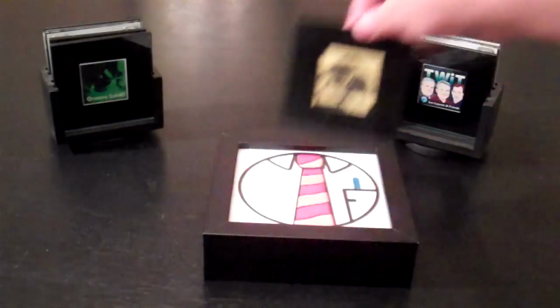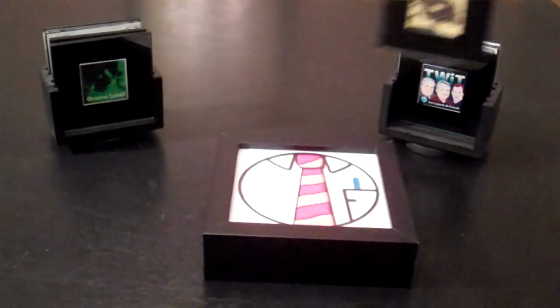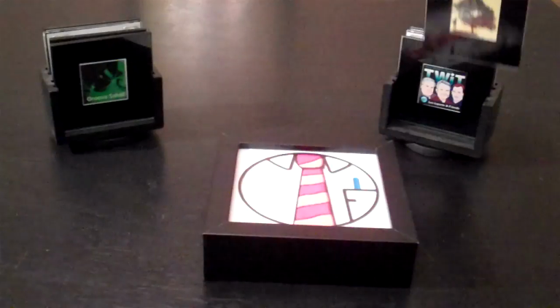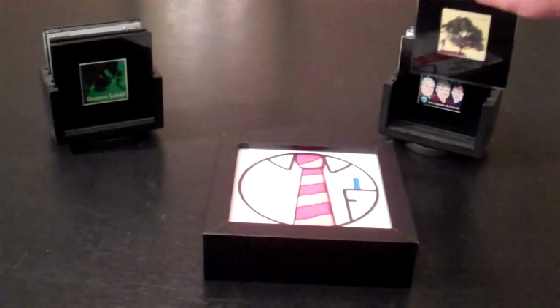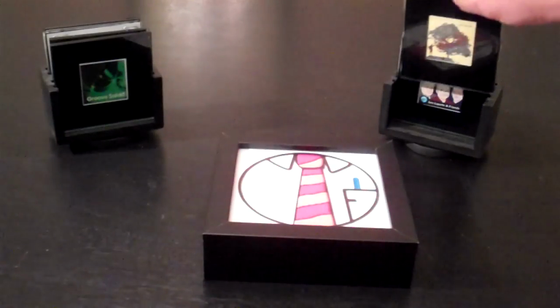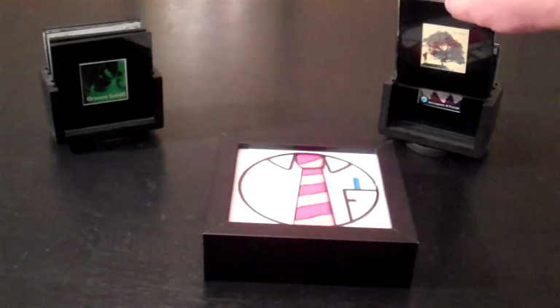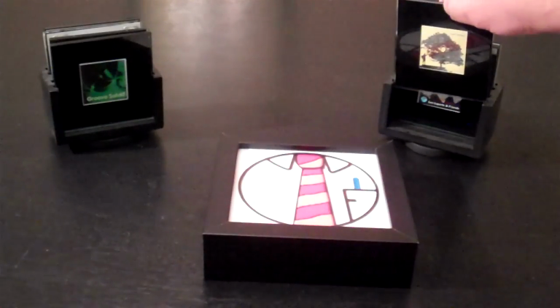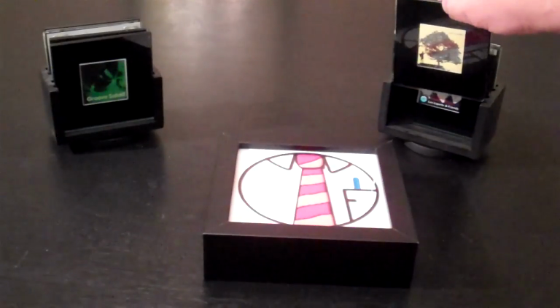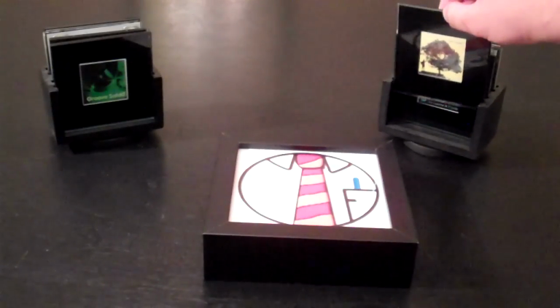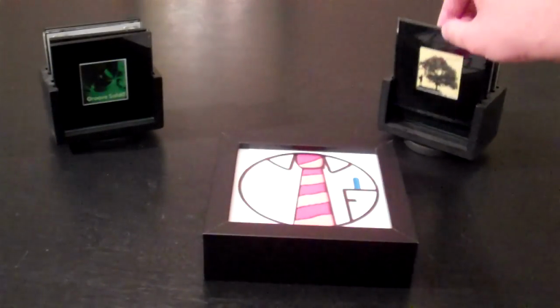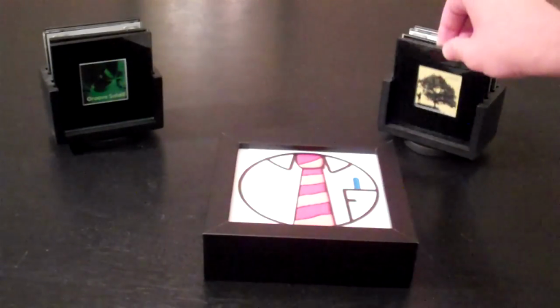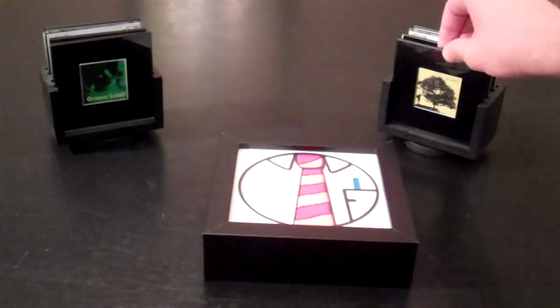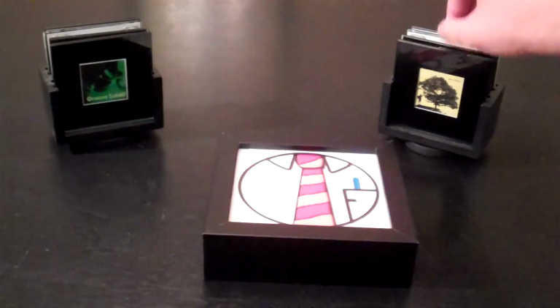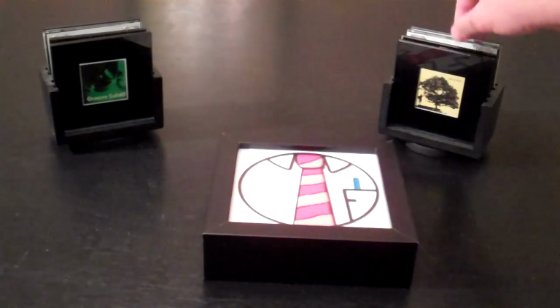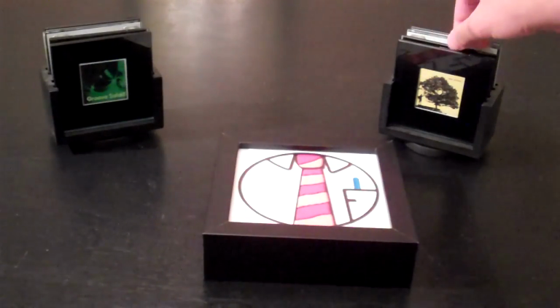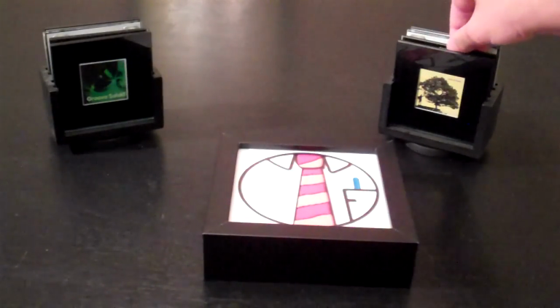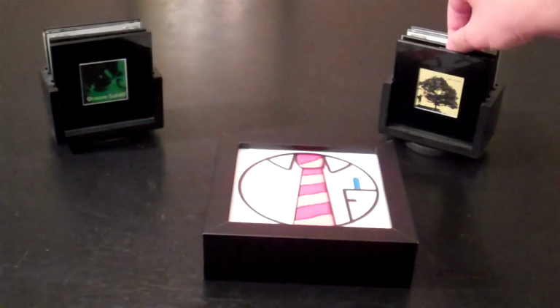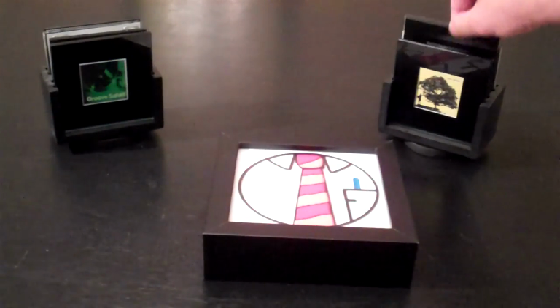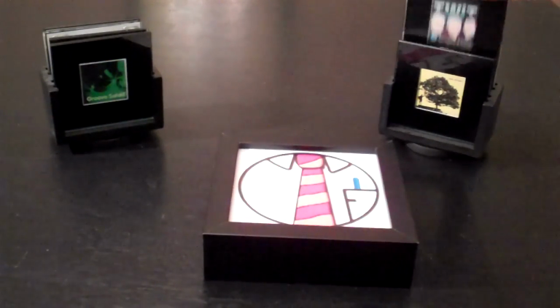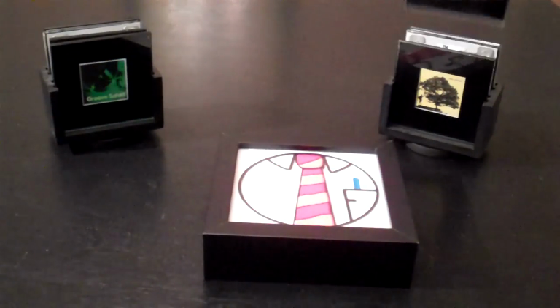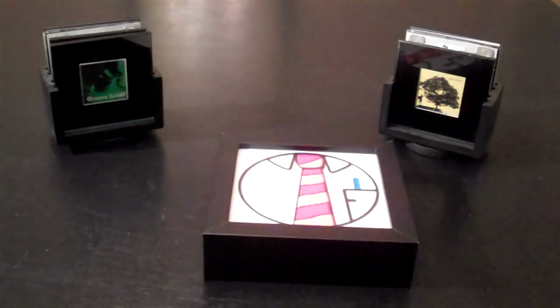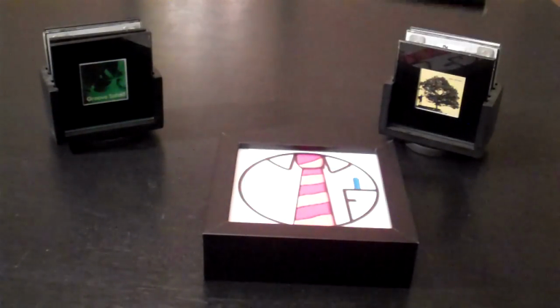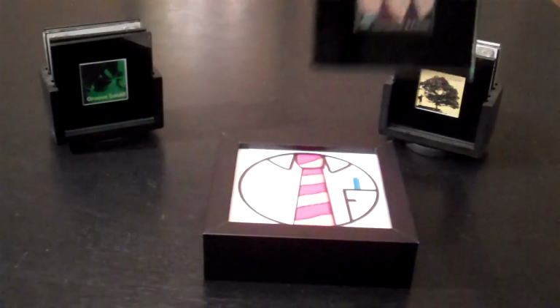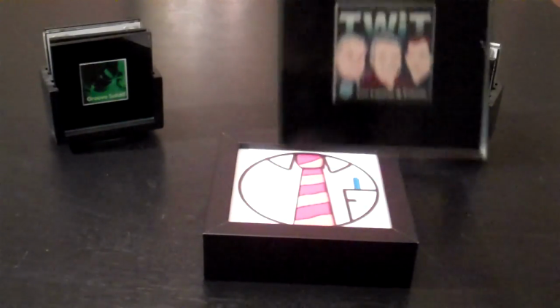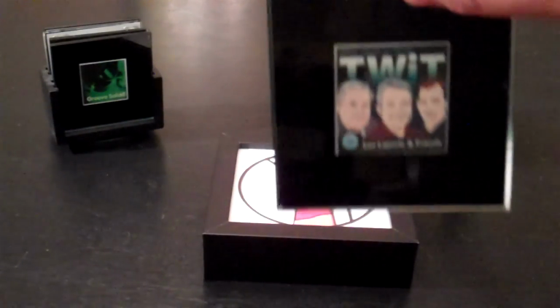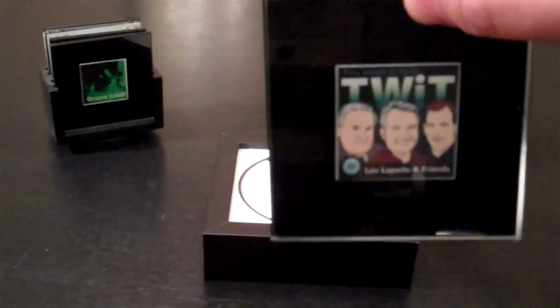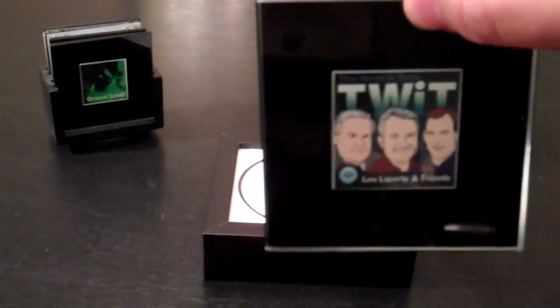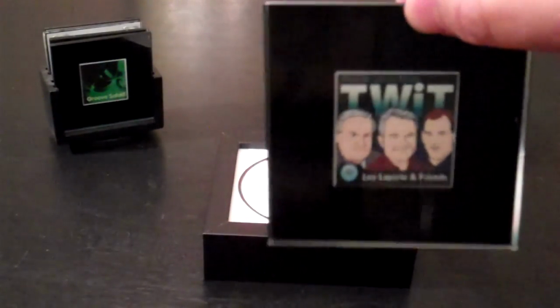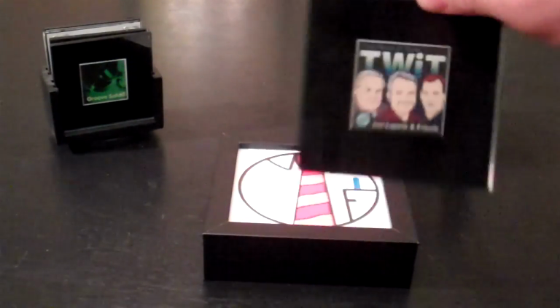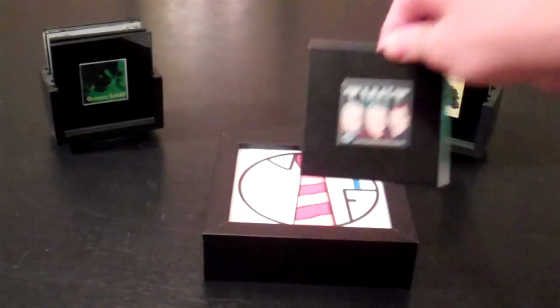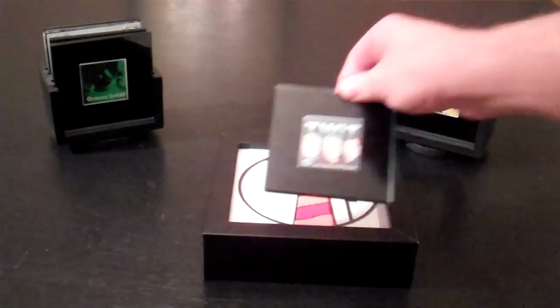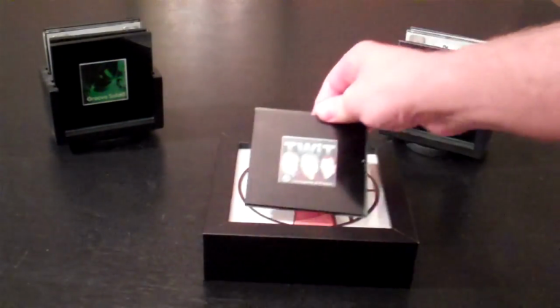Of course, this works with podcasts as well. Here's This Week in Tech.